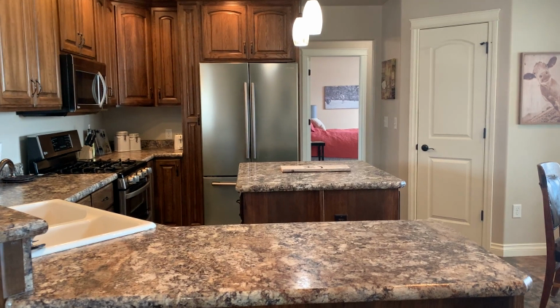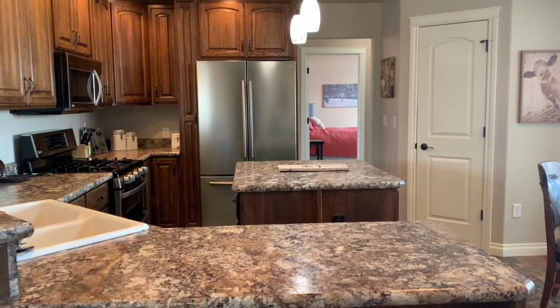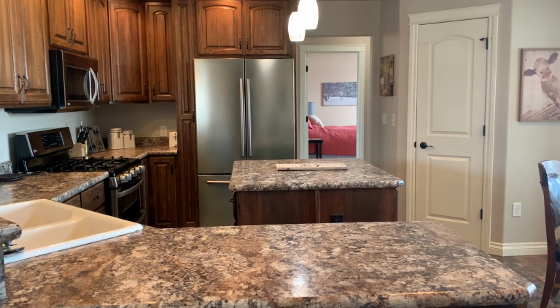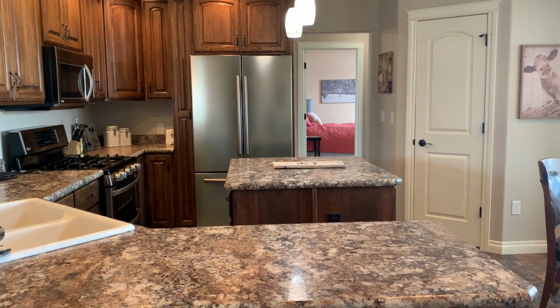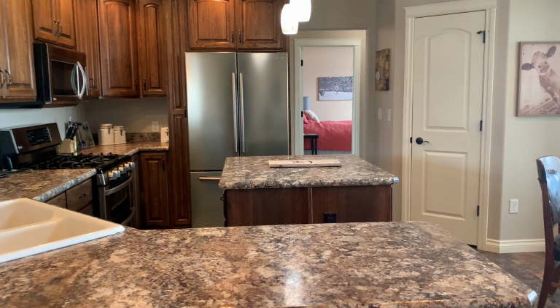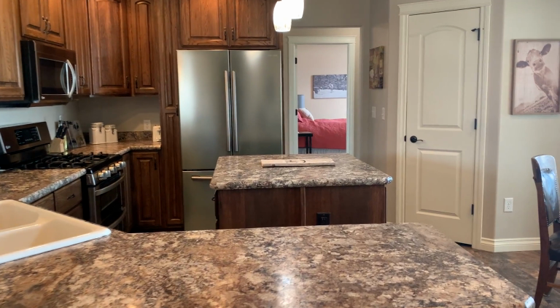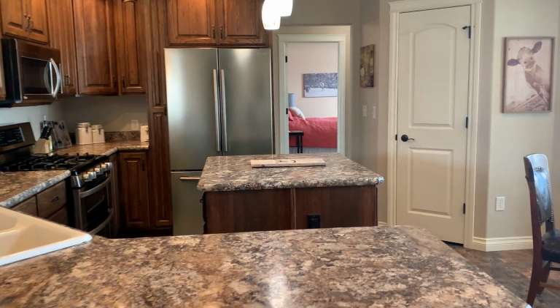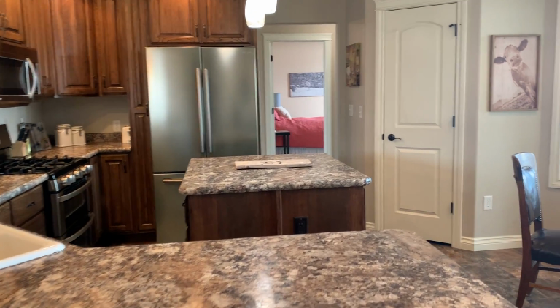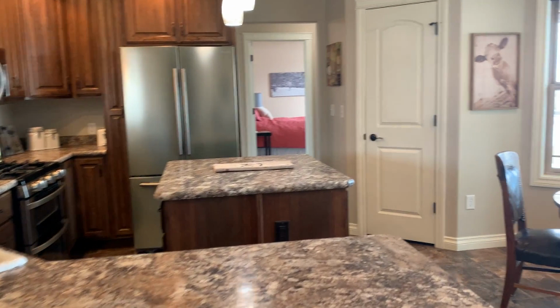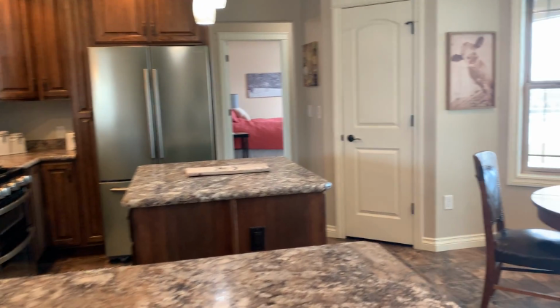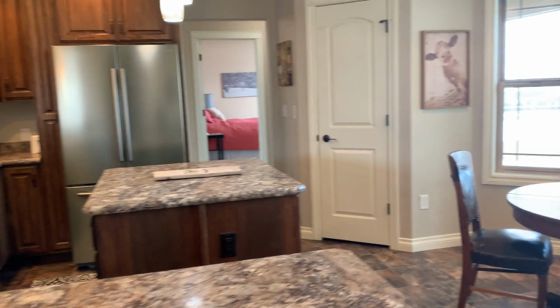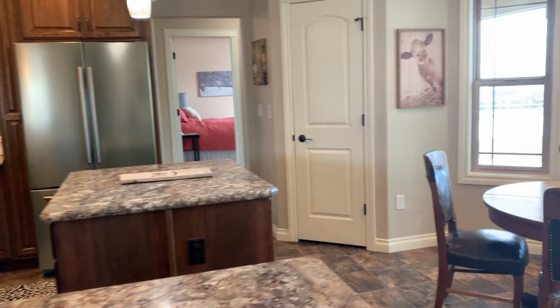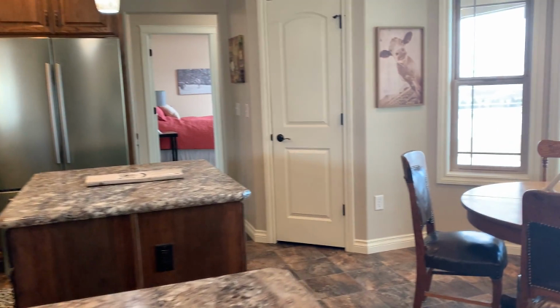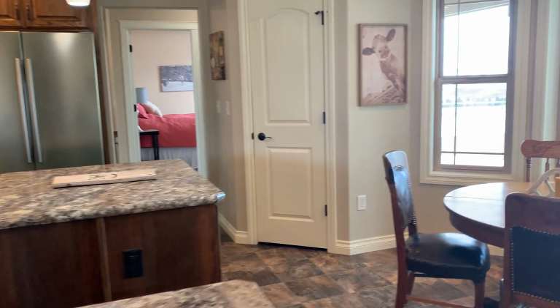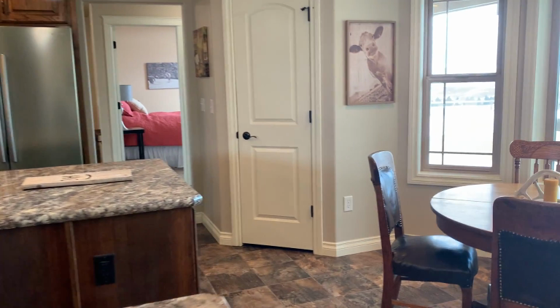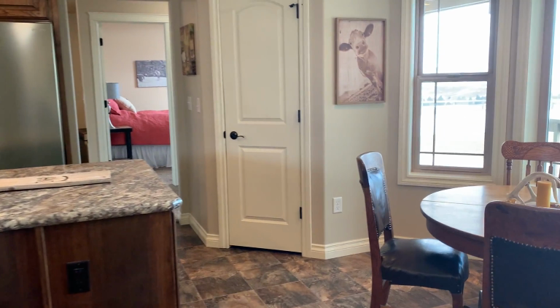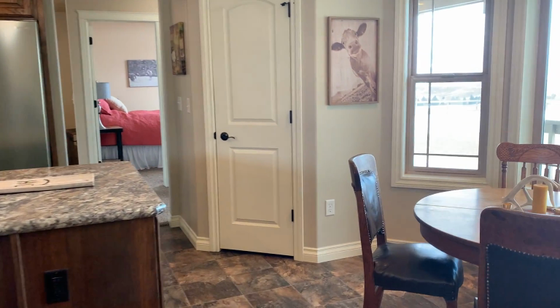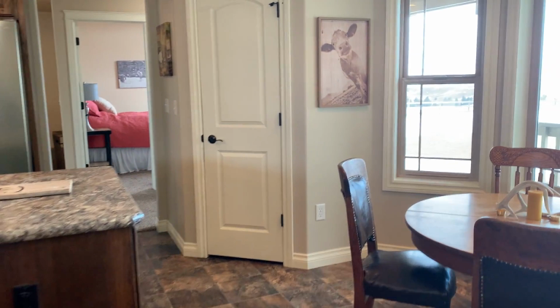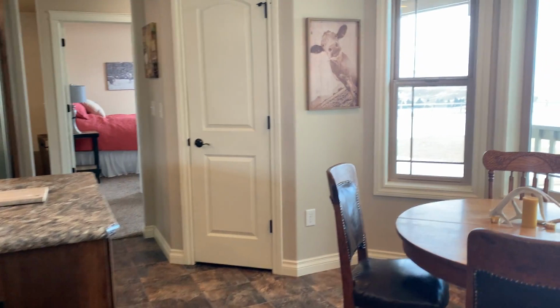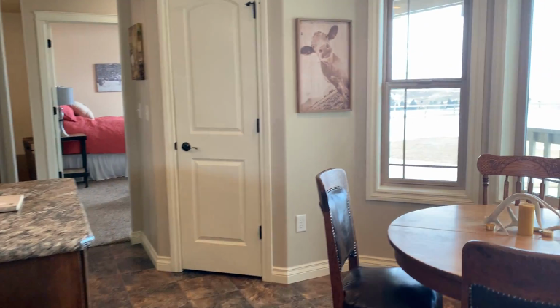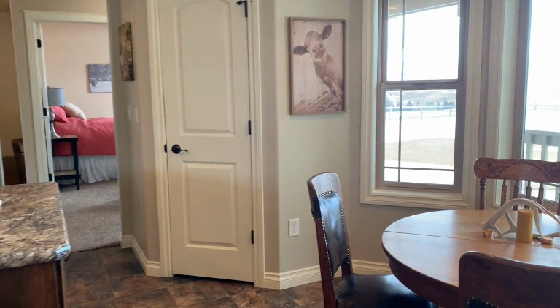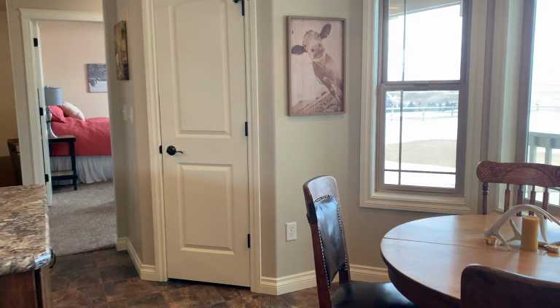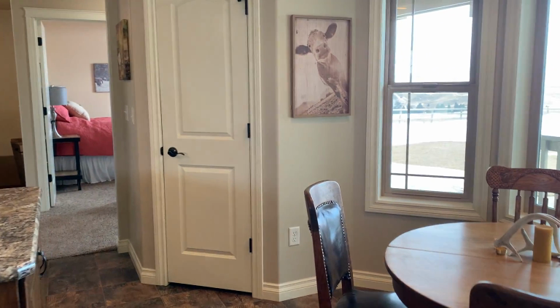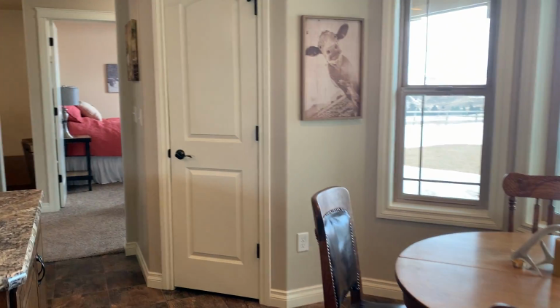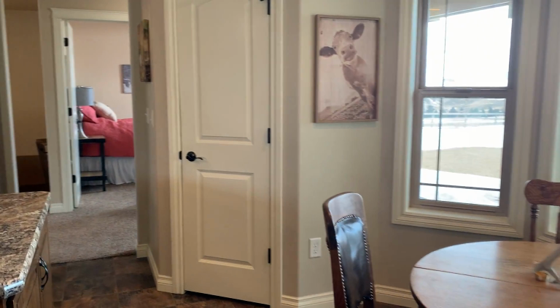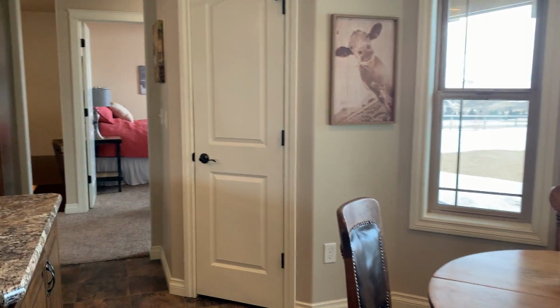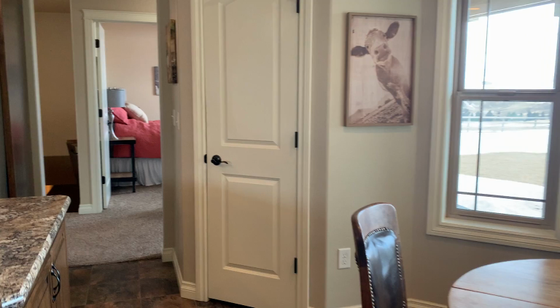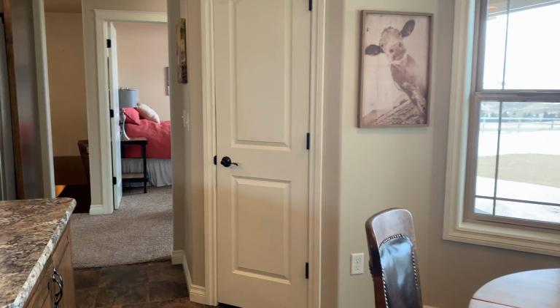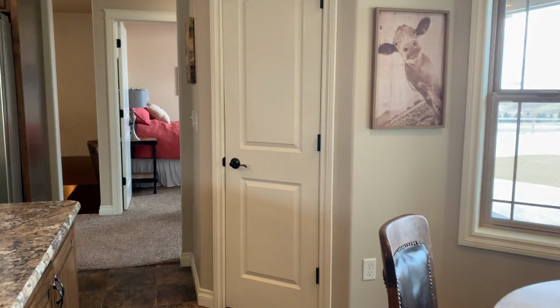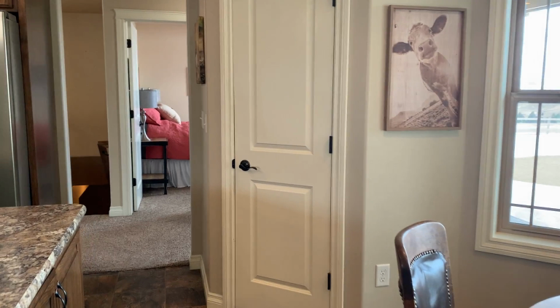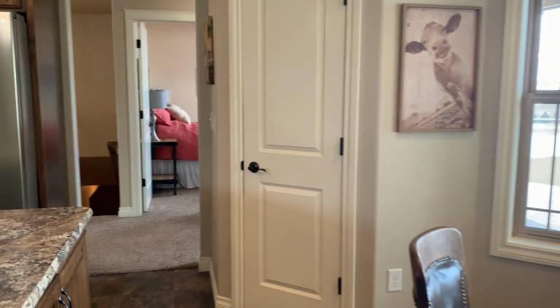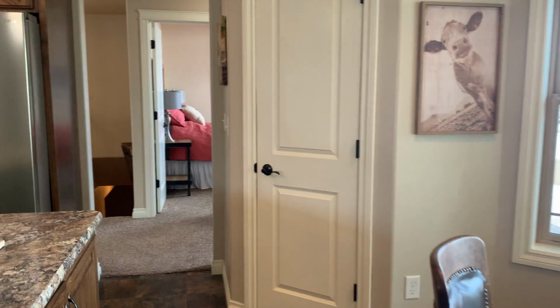As we enter from the back porch, I'm just going to do a walkthrough of the house.